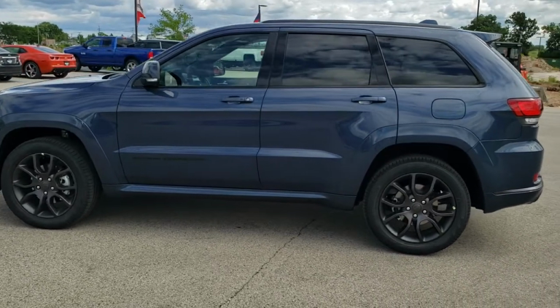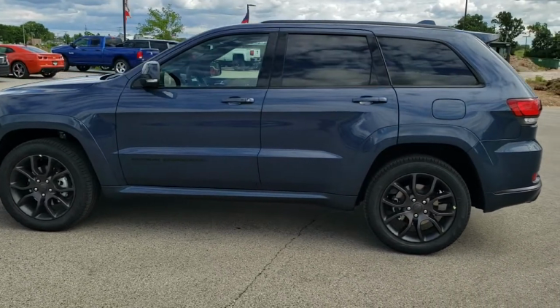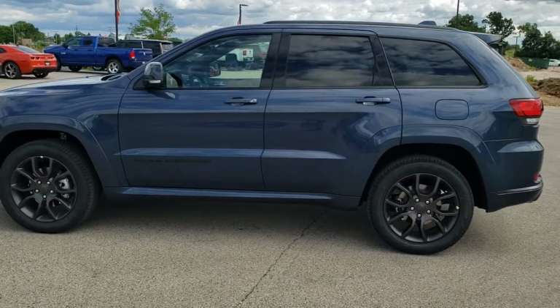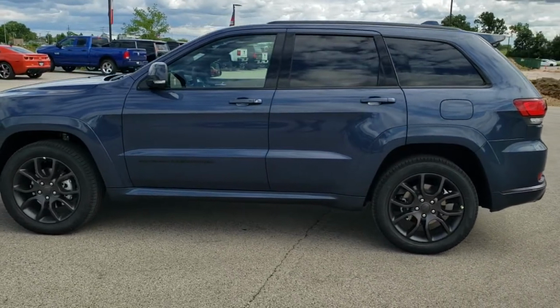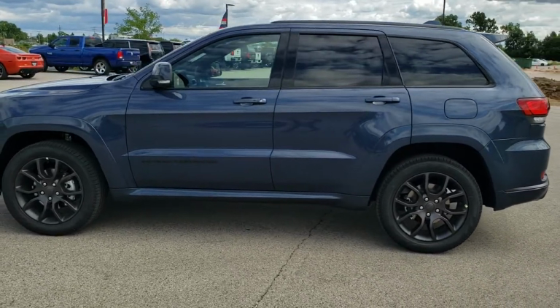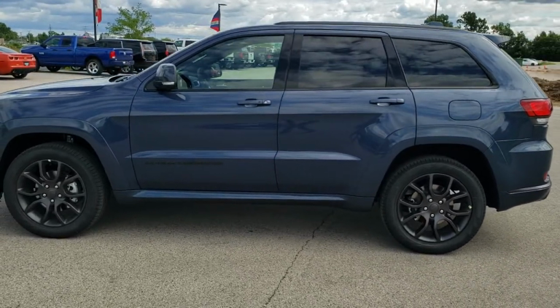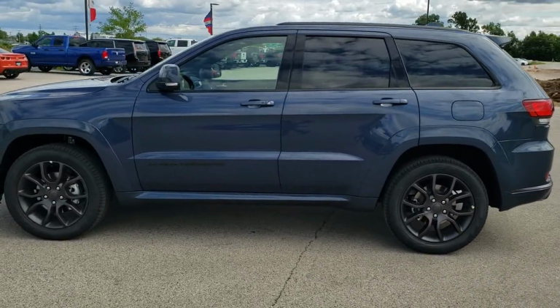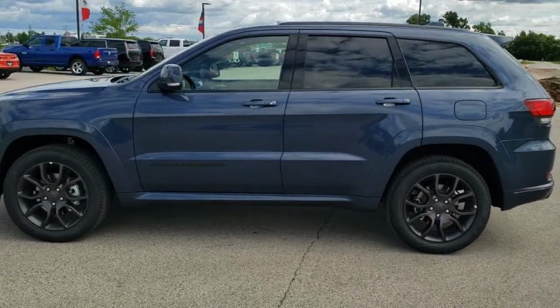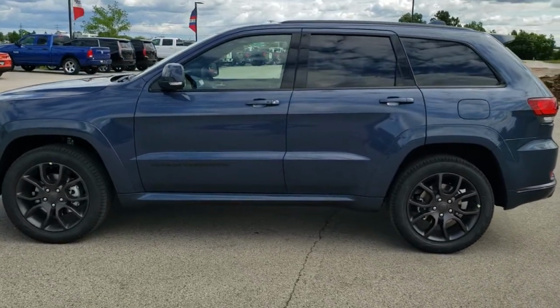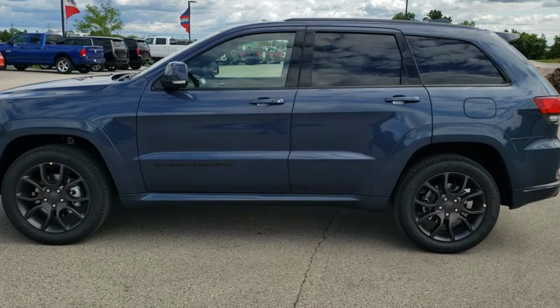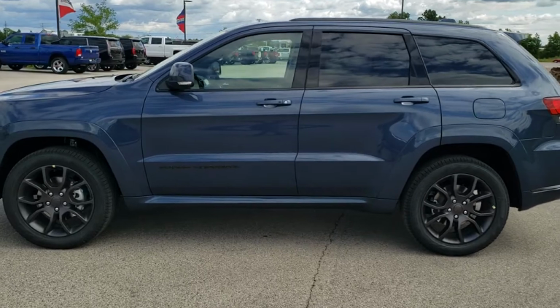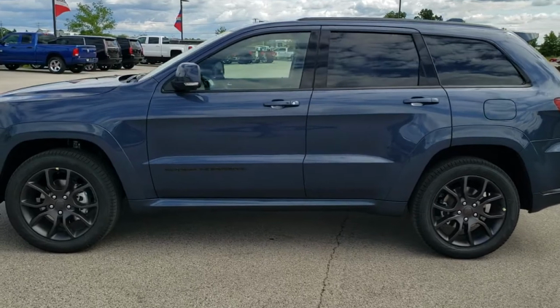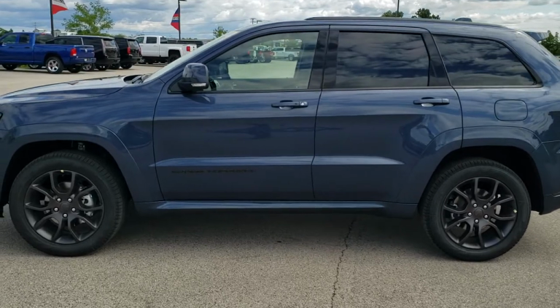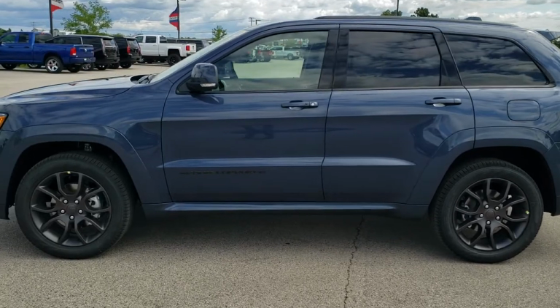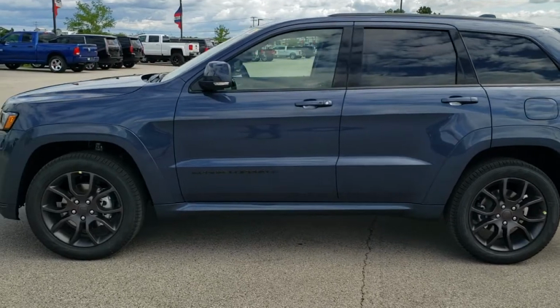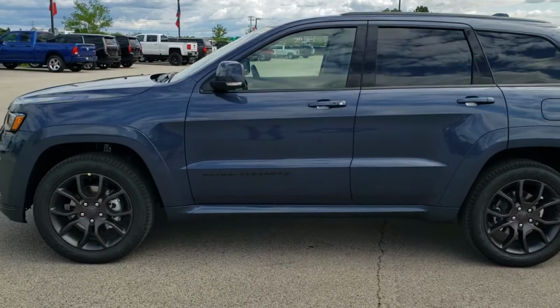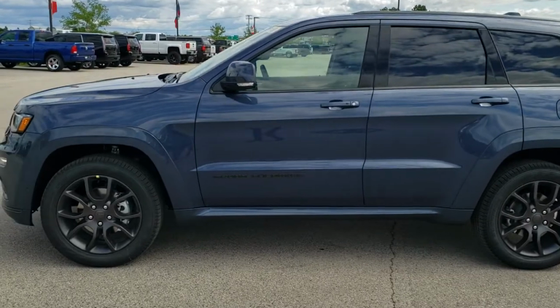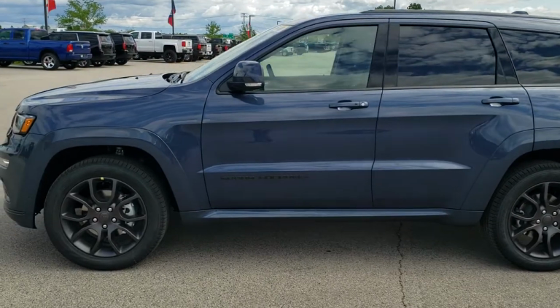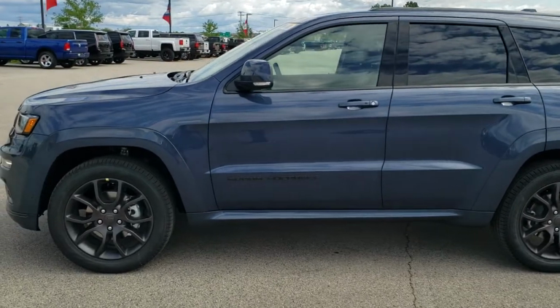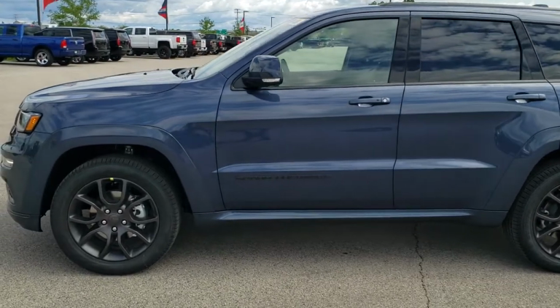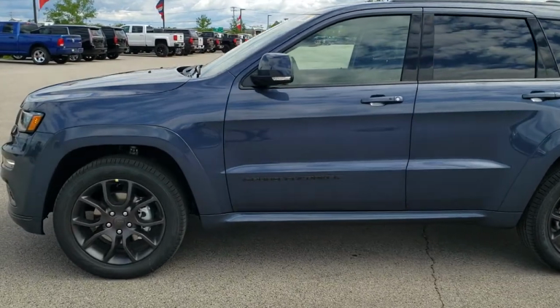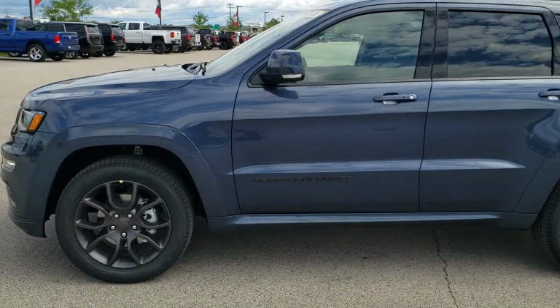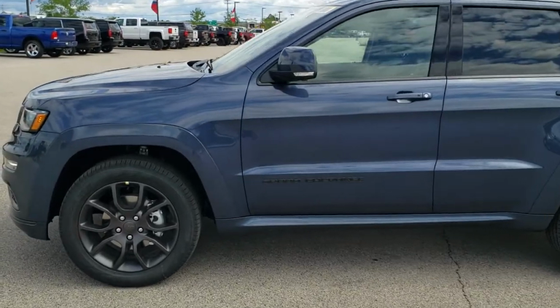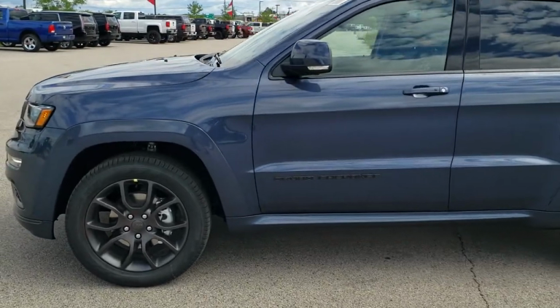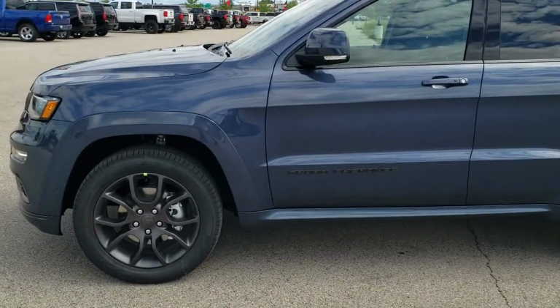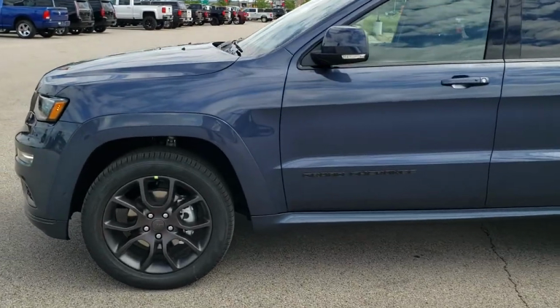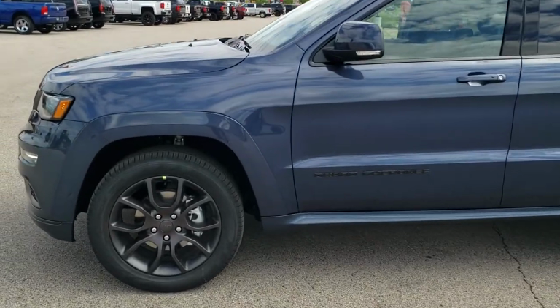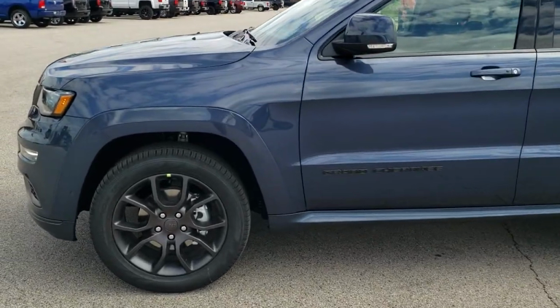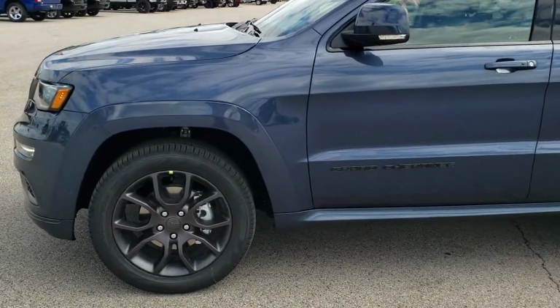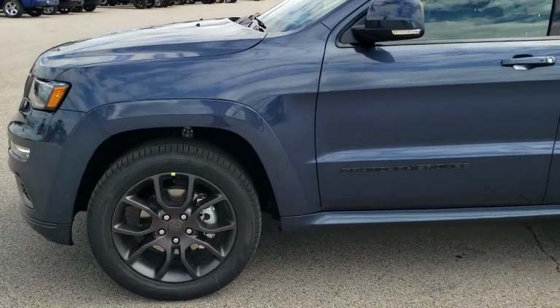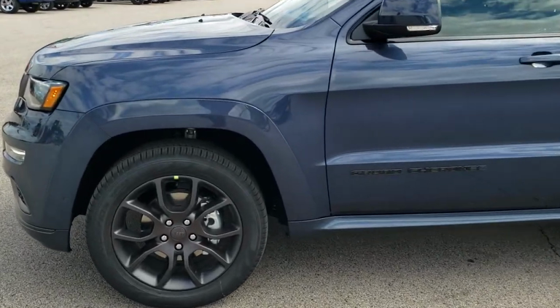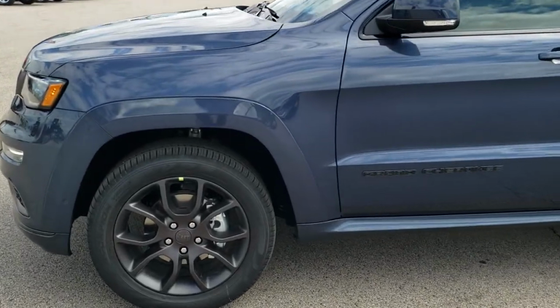If you want to check out all of the photos on this Jeep, in the upper right-hand part of your screen there is a link right to our website. Click that and check us out there.